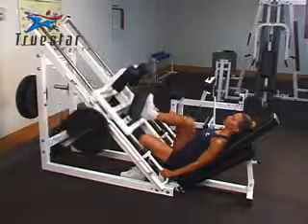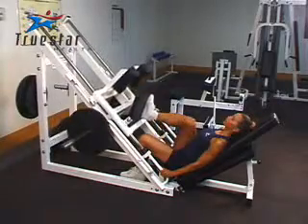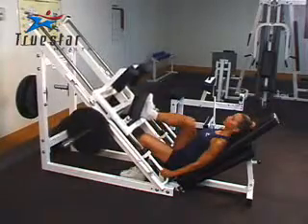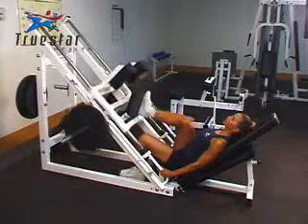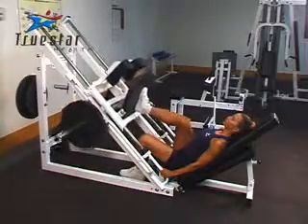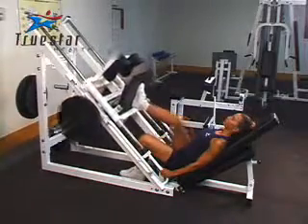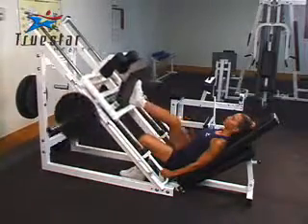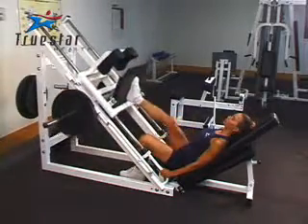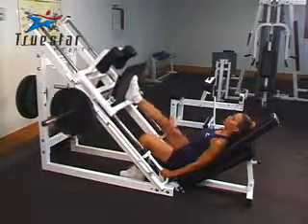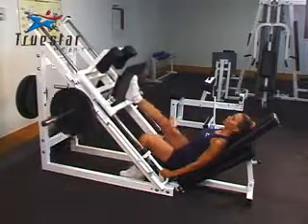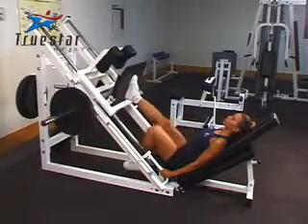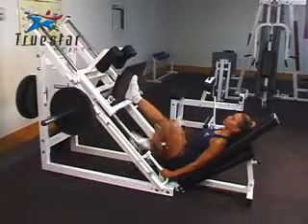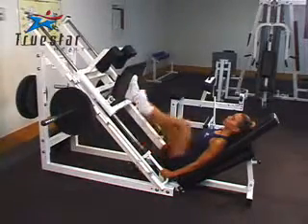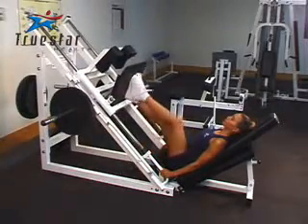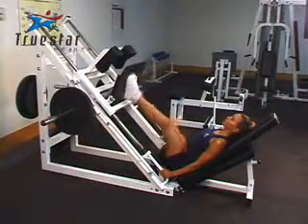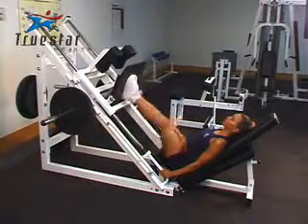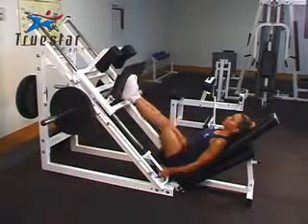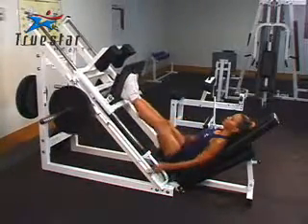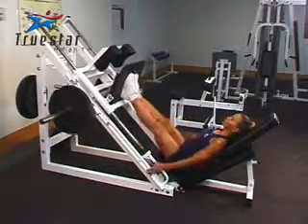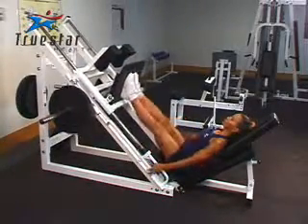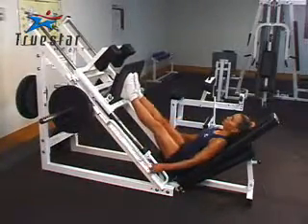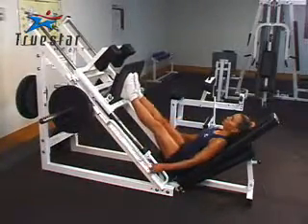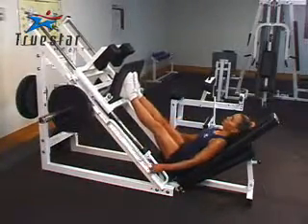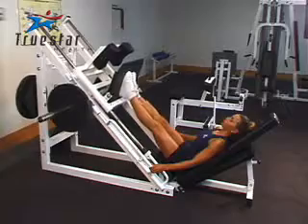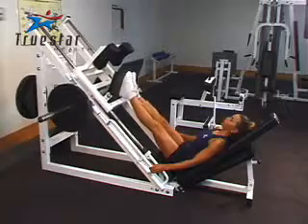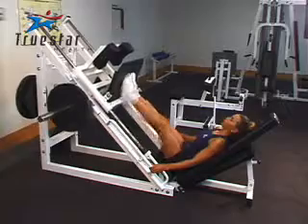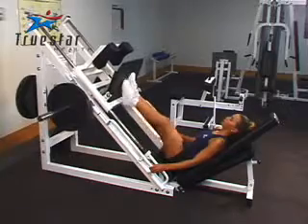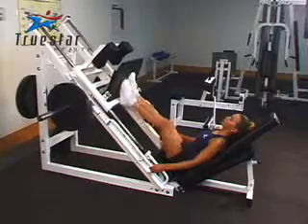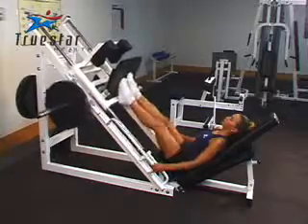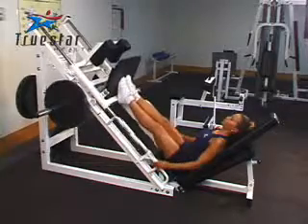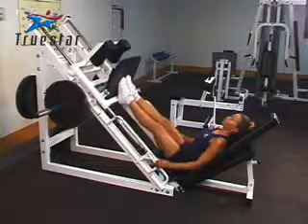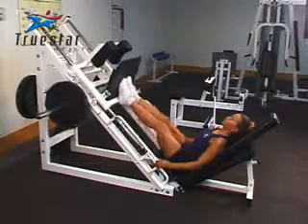This is a great exercise and you will have to use a lighter weight than you would use with both legs at a time. Great job, Elizabeth.